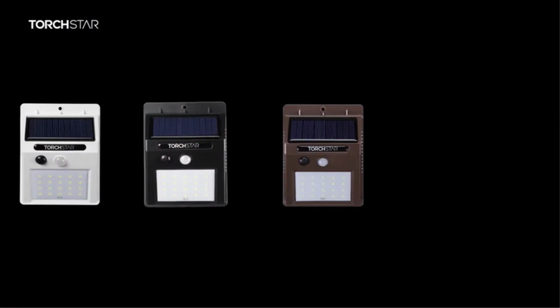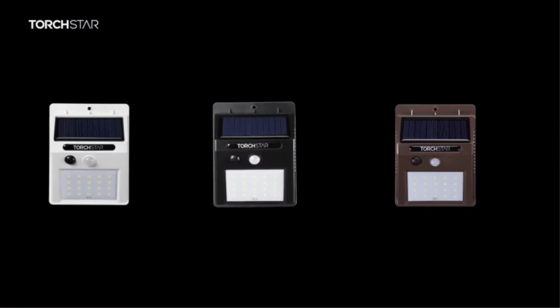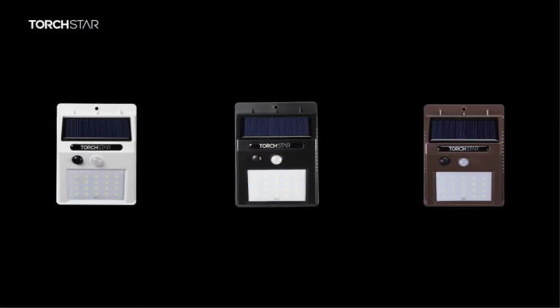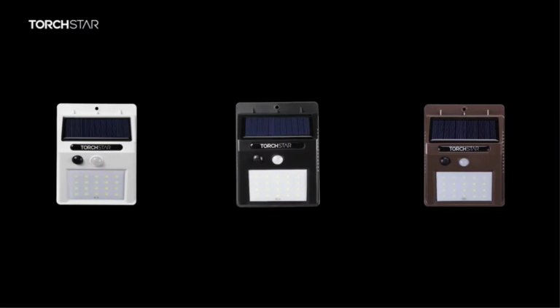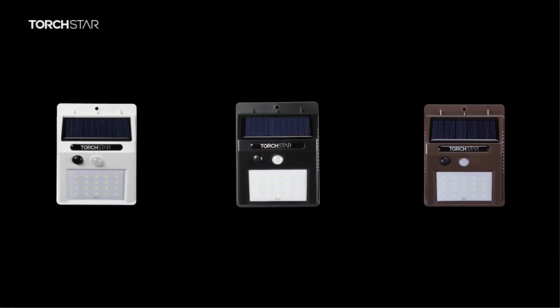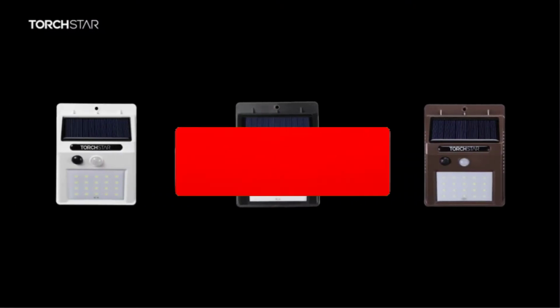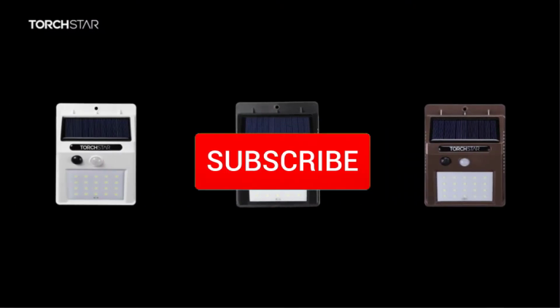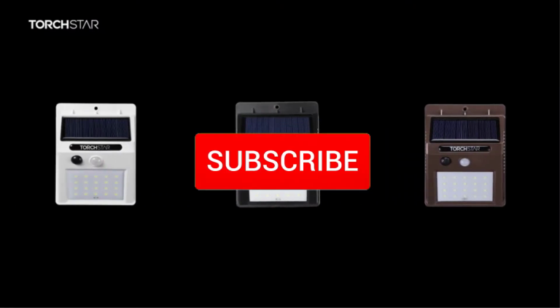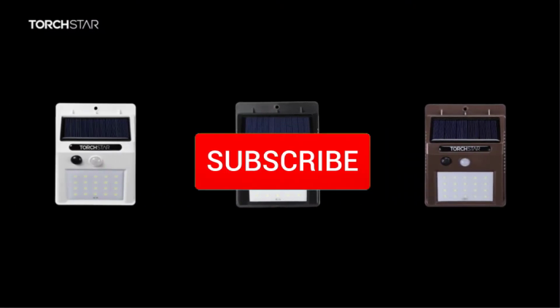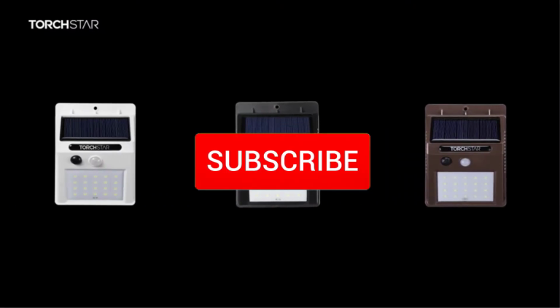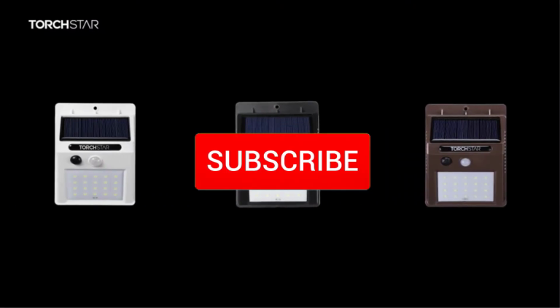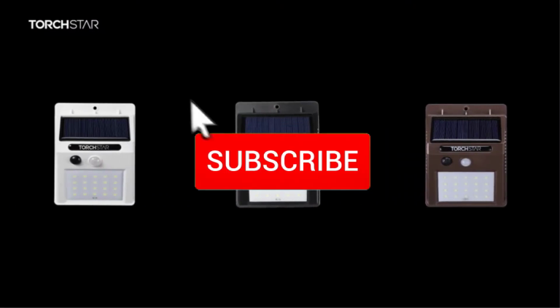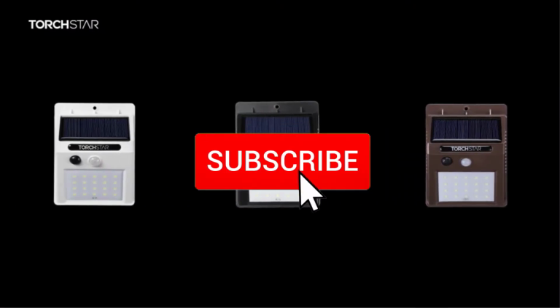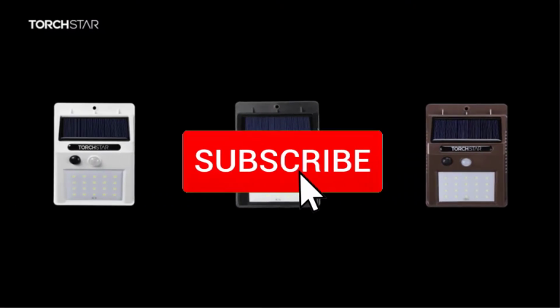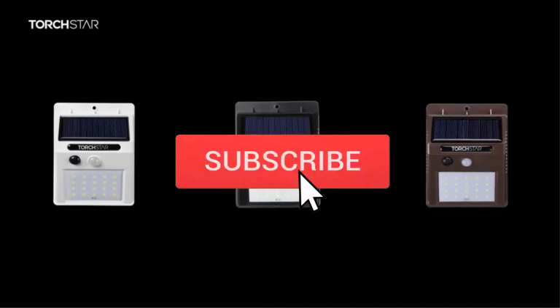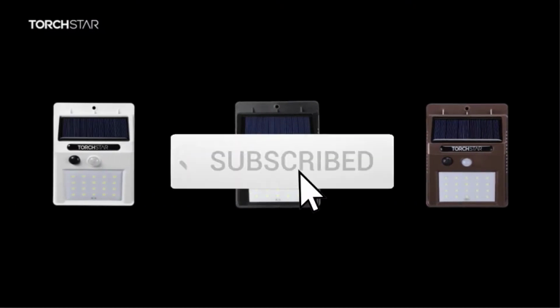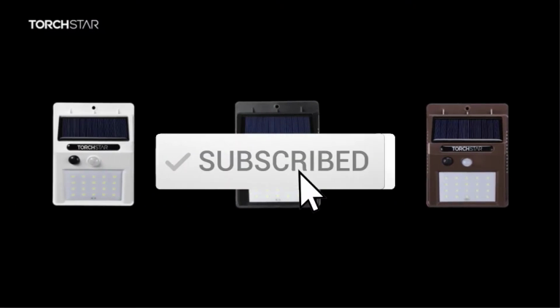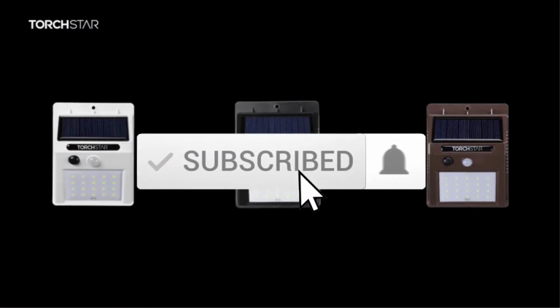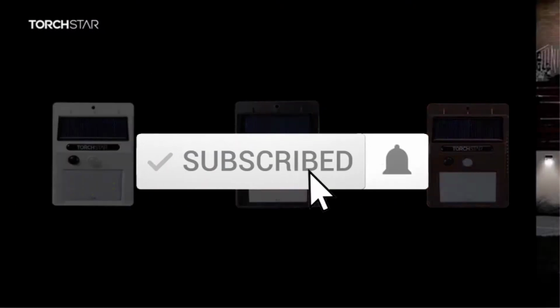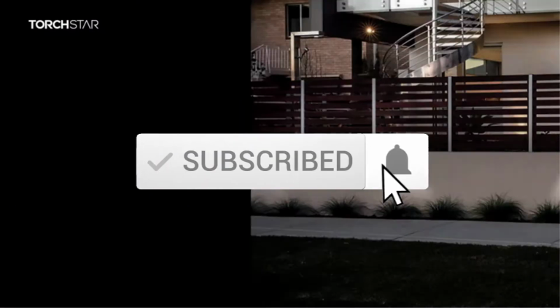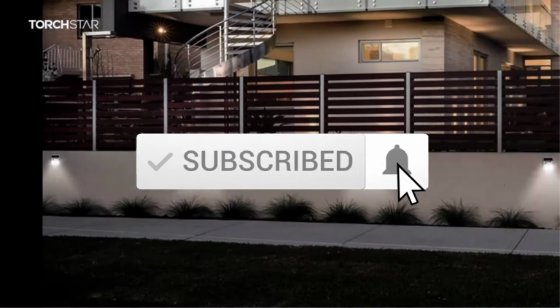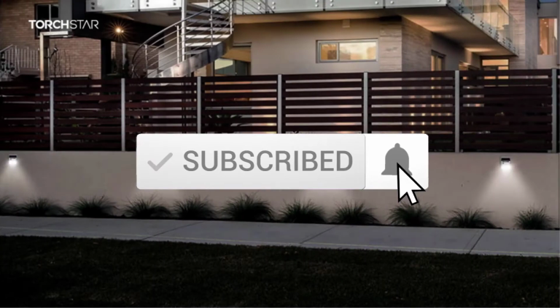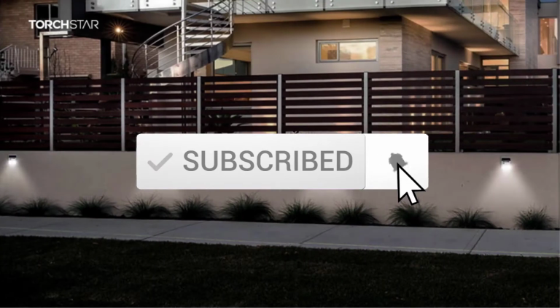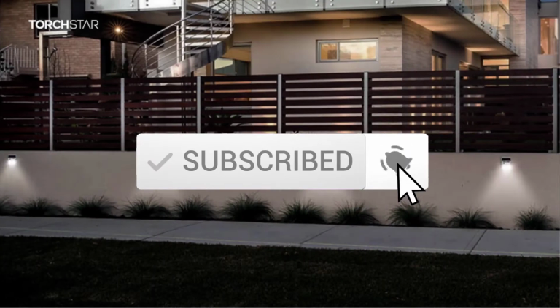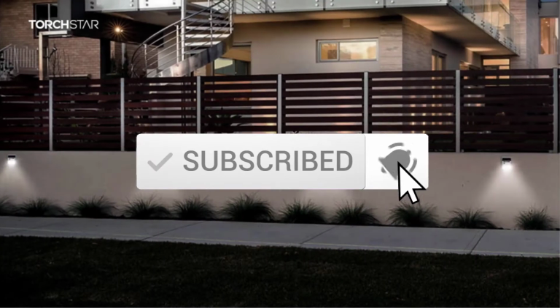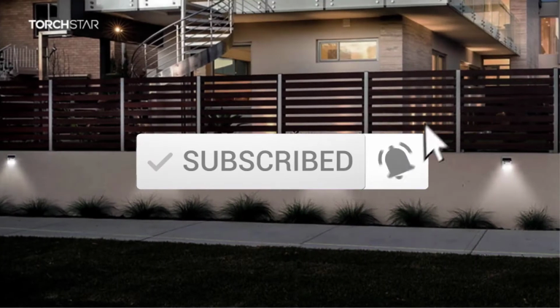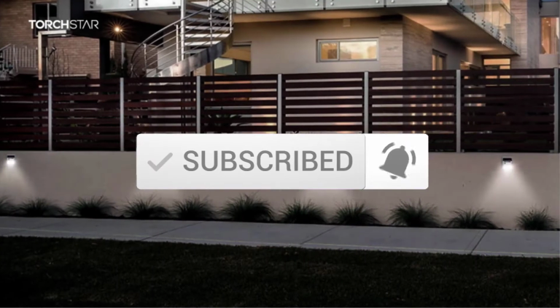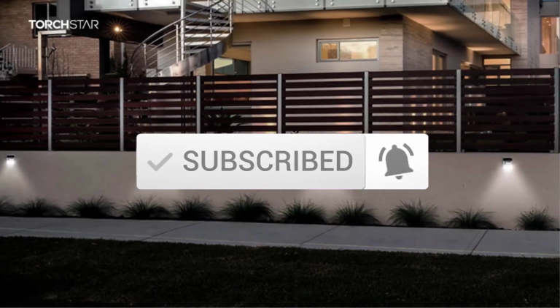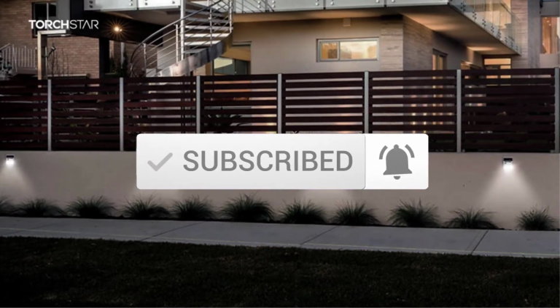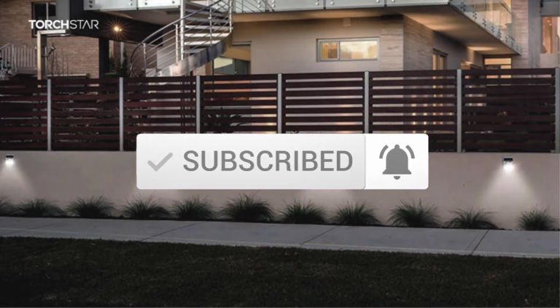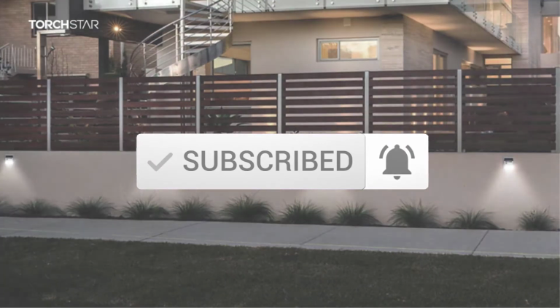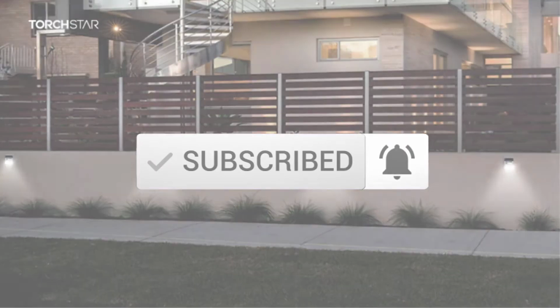Also, make sure you subscribe for more videos. Okay, so let's get started with the video.